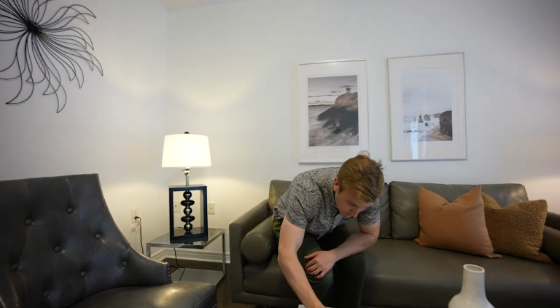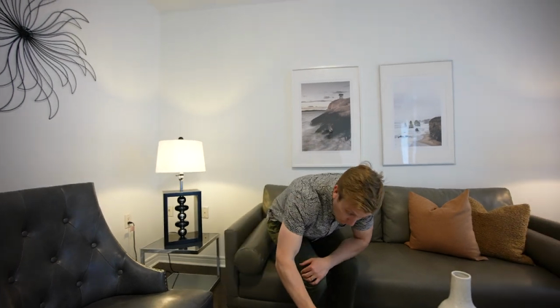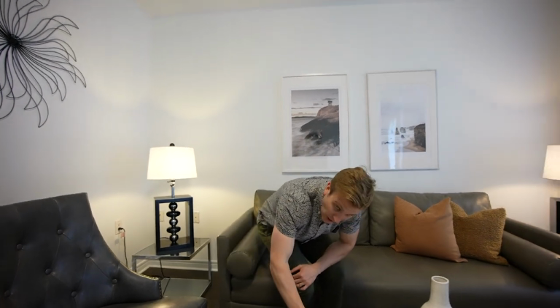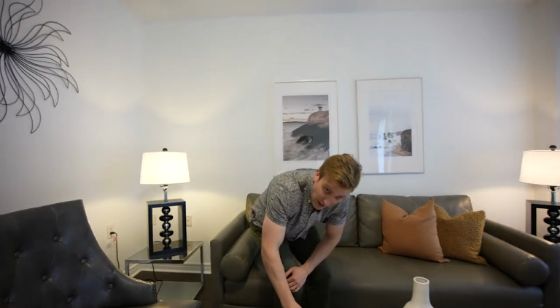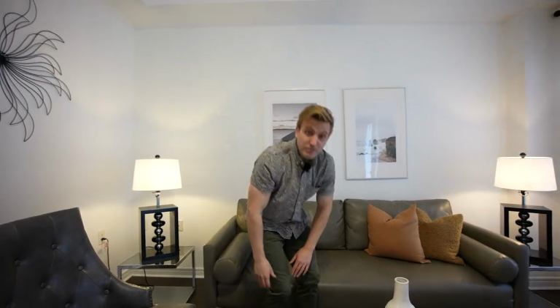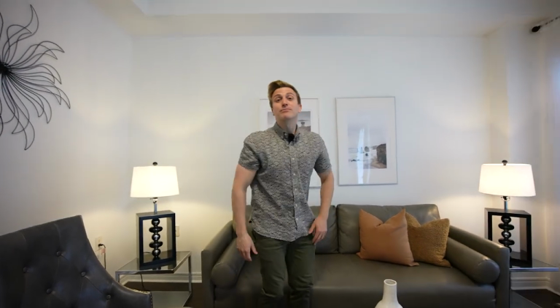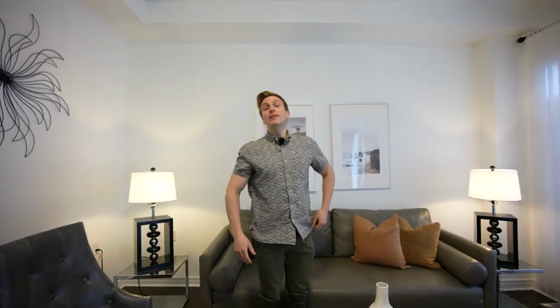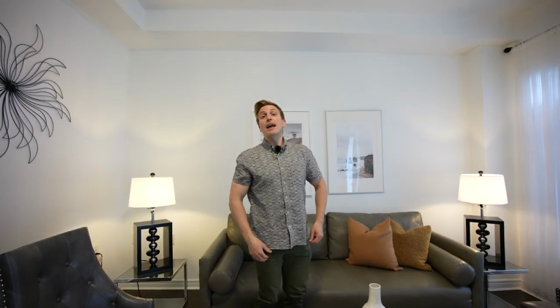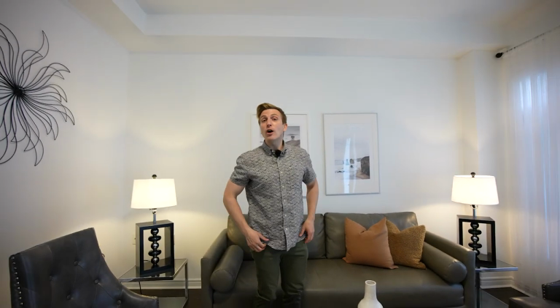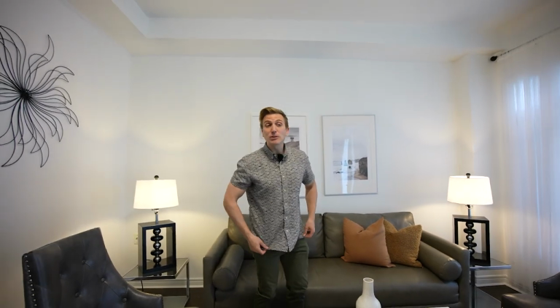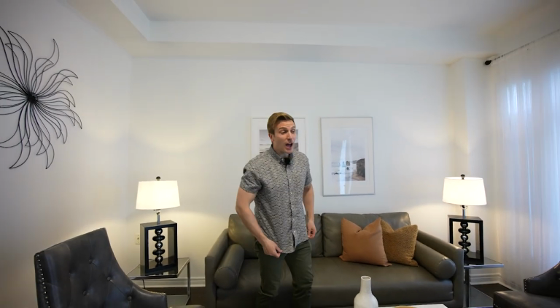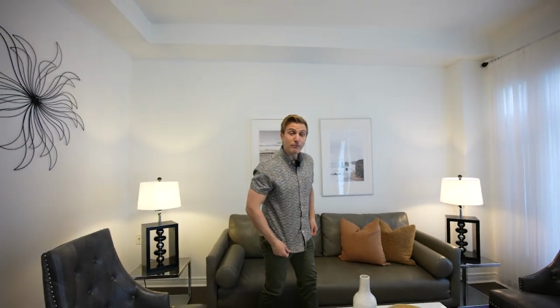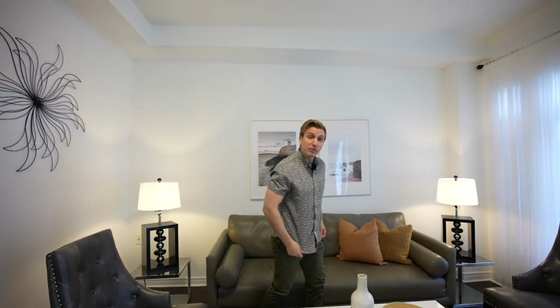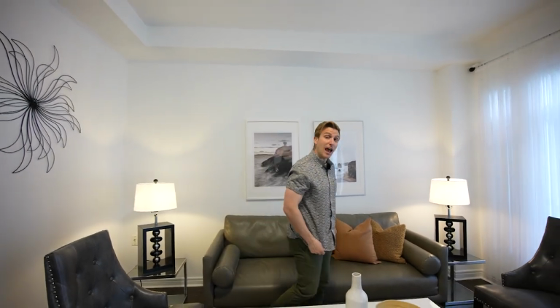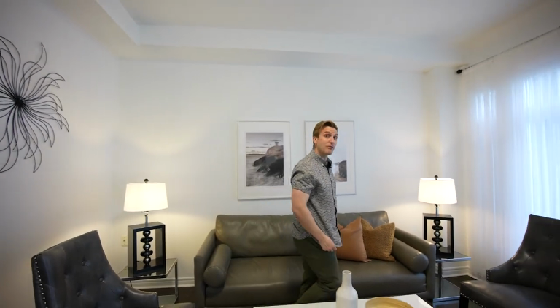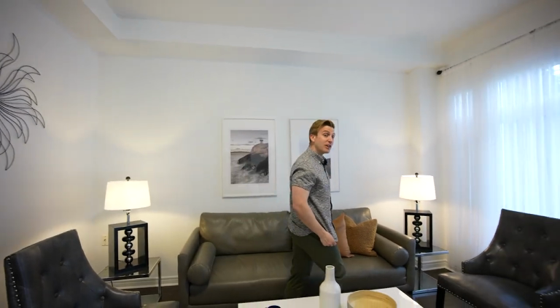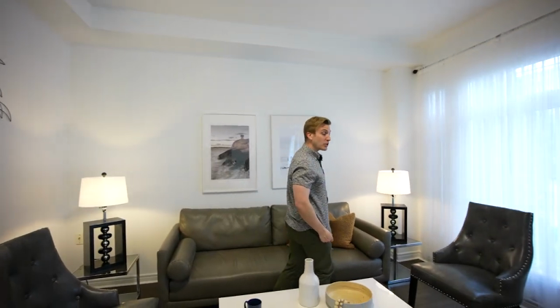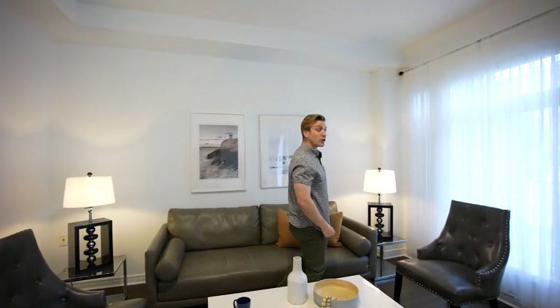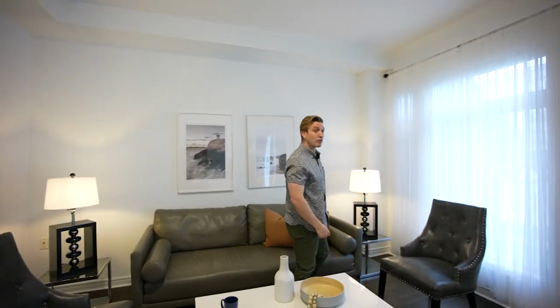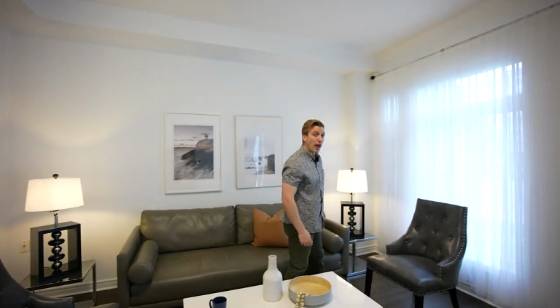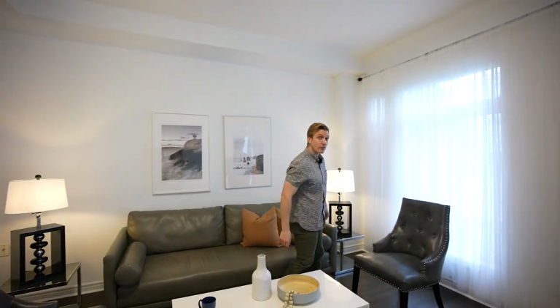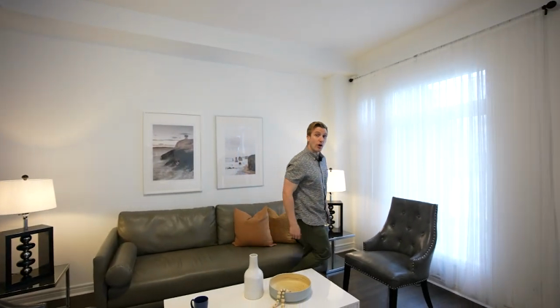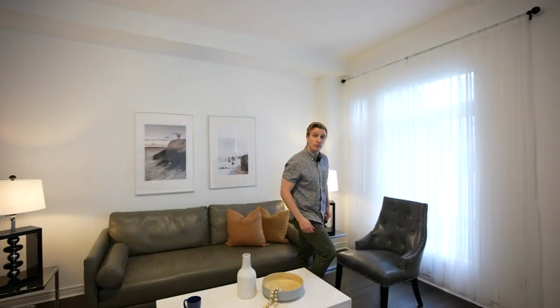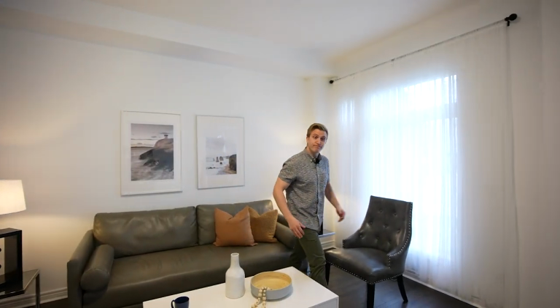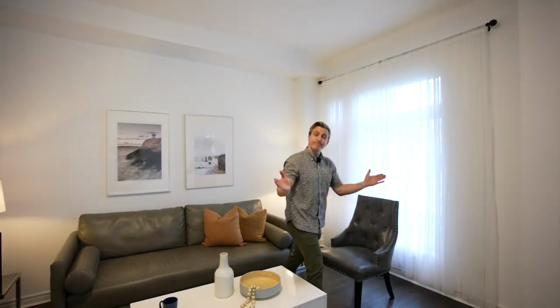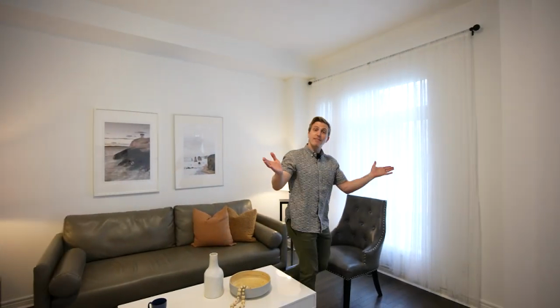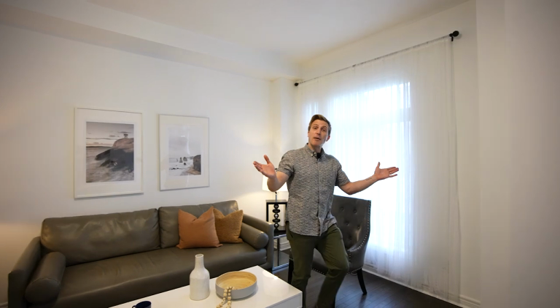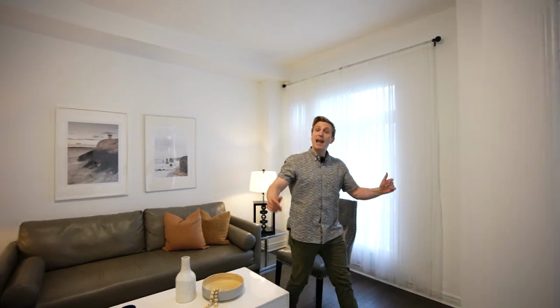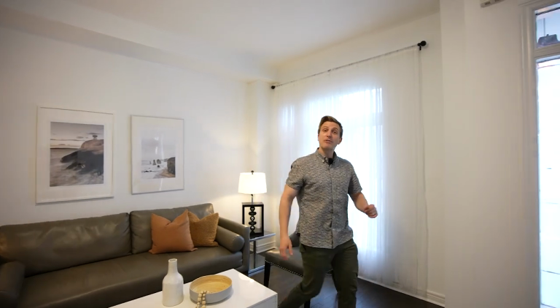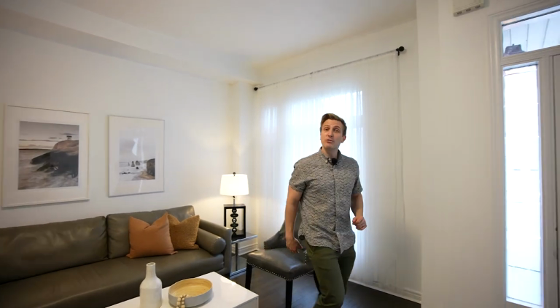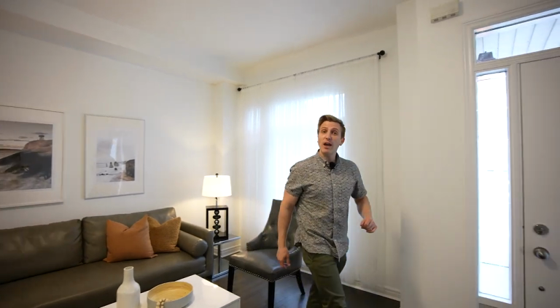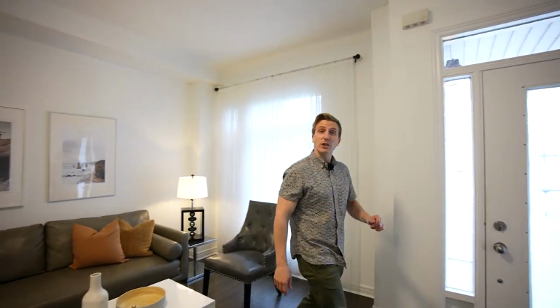Well guys, it's almost time for me to have tea with a good friend, so I'm going to have to invite you to get out of here.